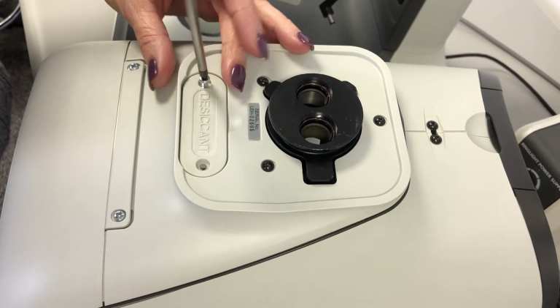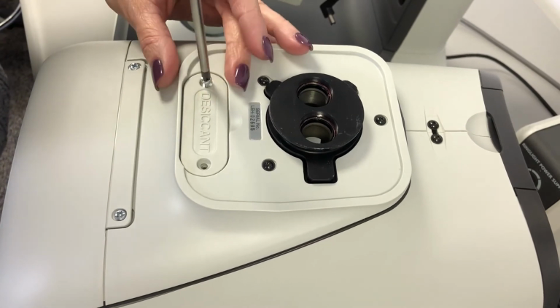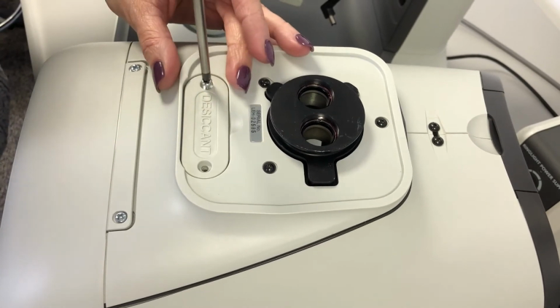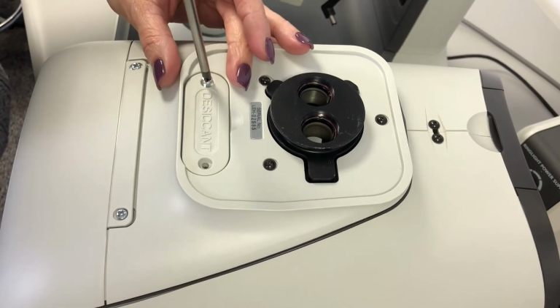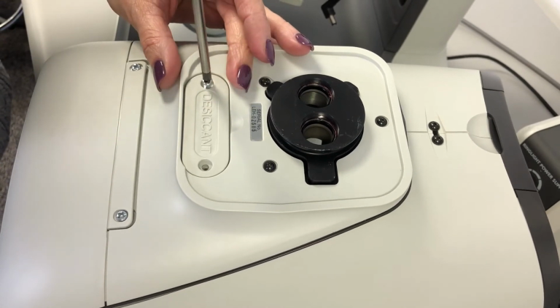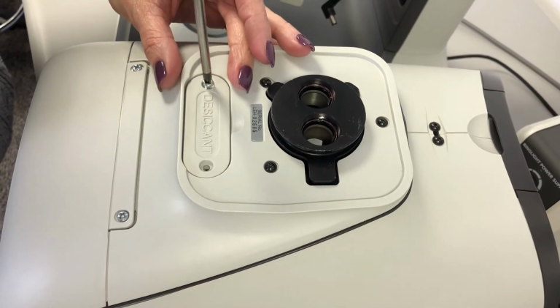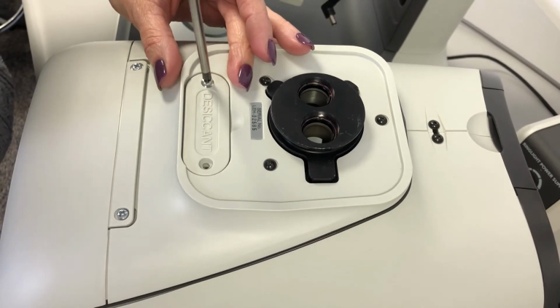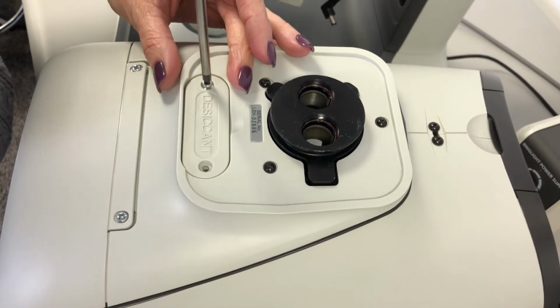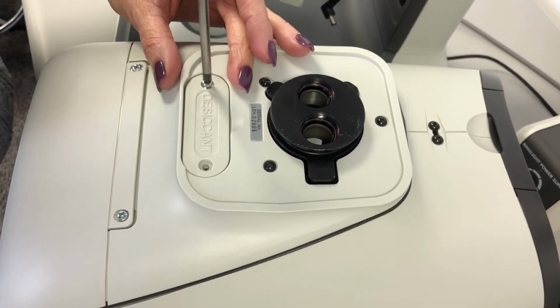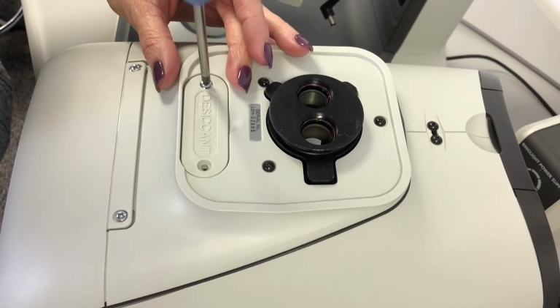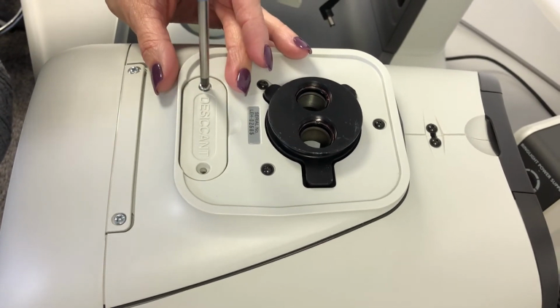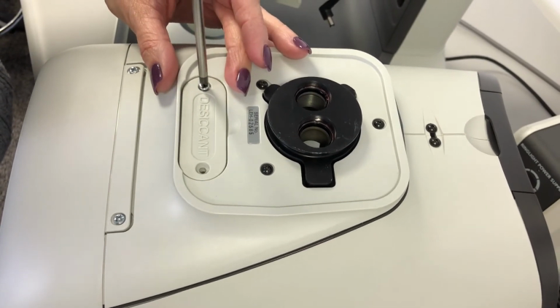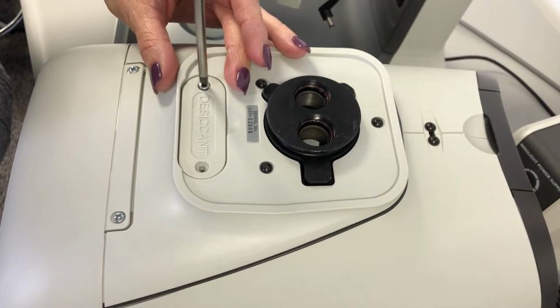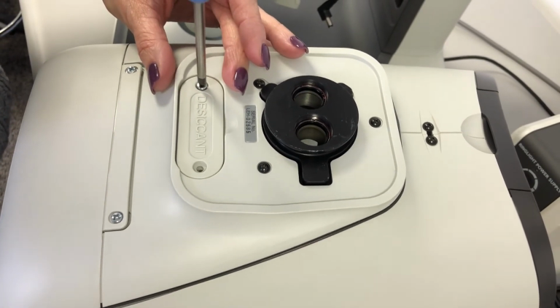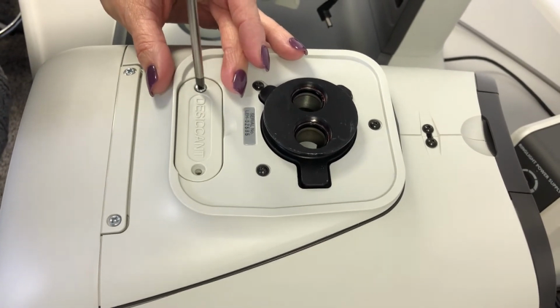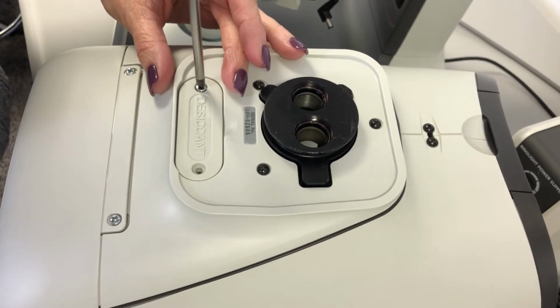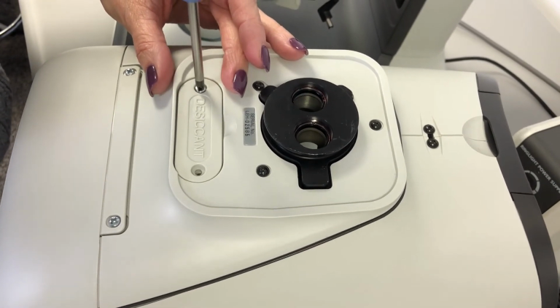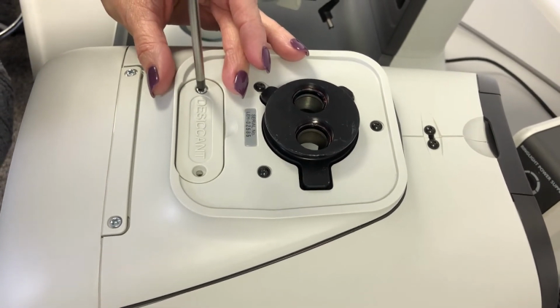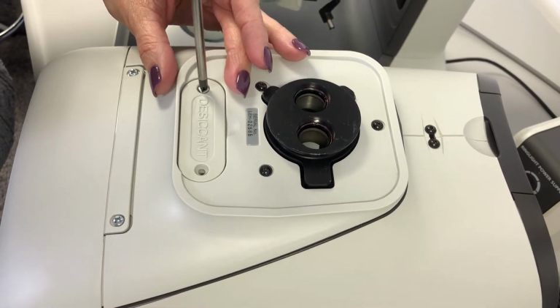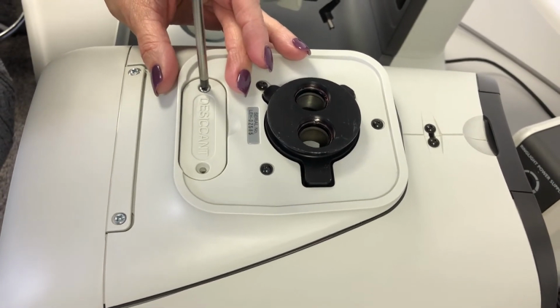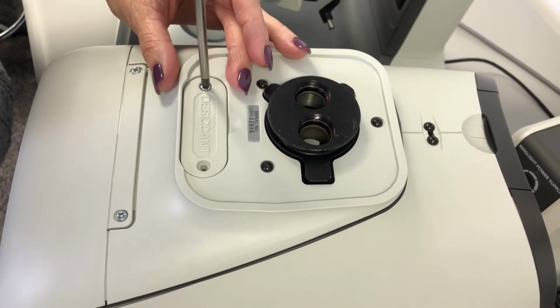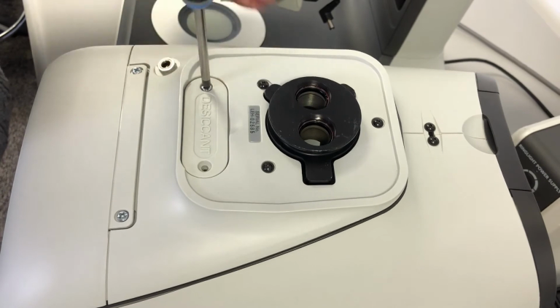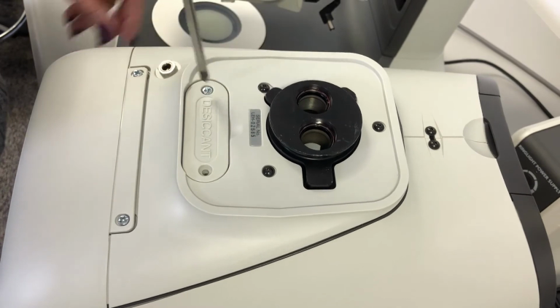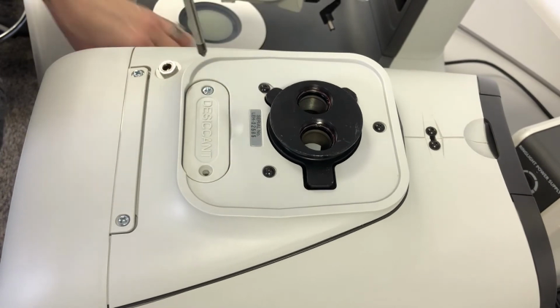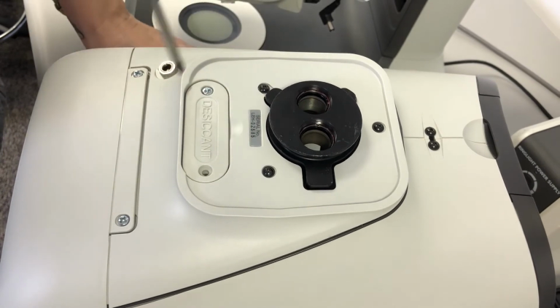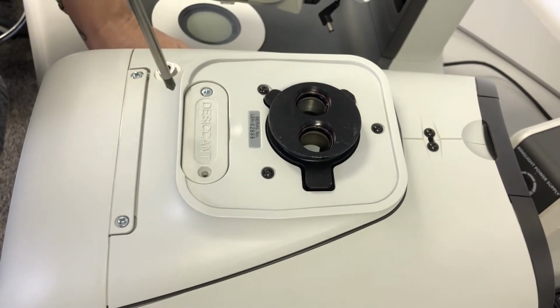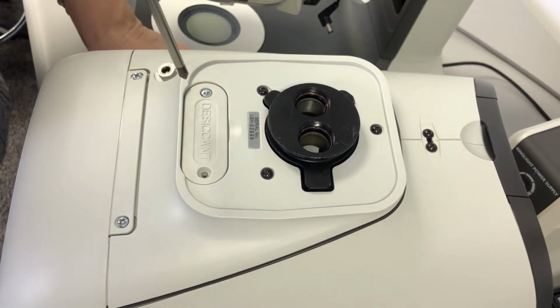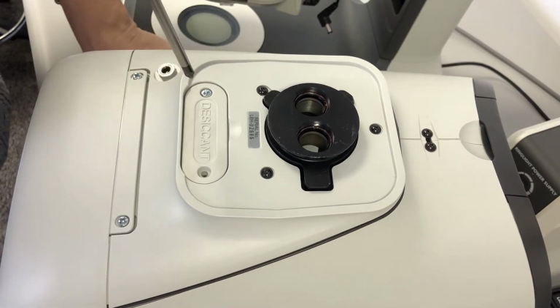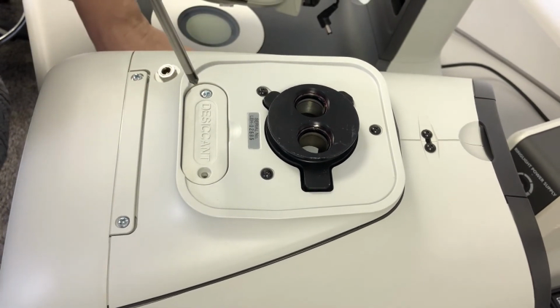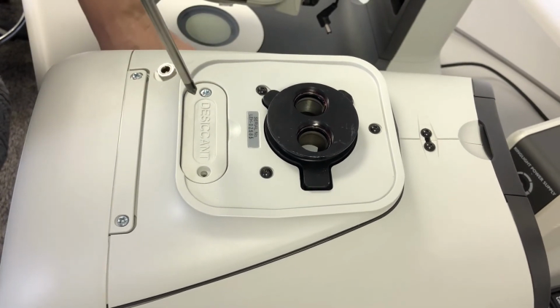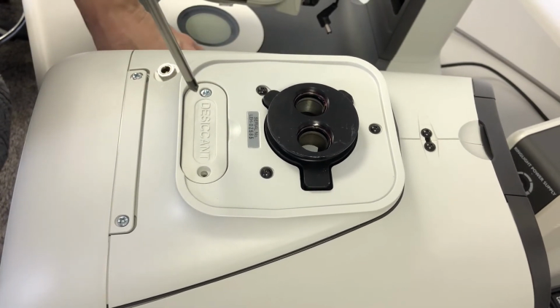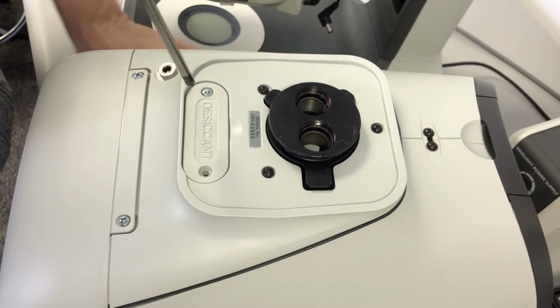Reinstall the screws, being careful not to over tighten them.